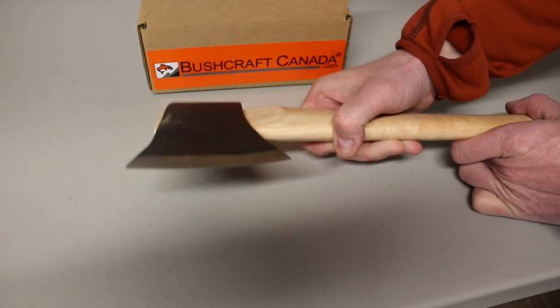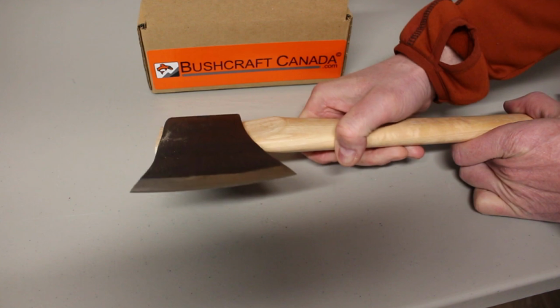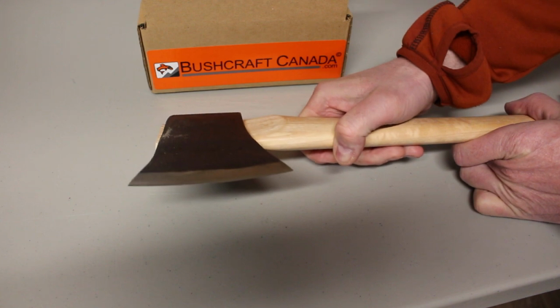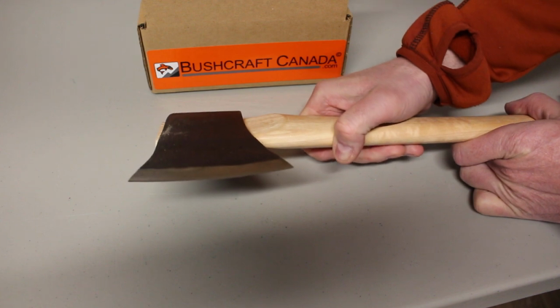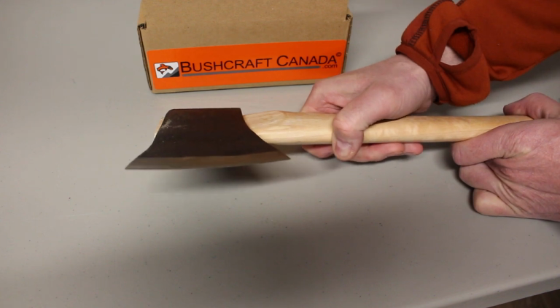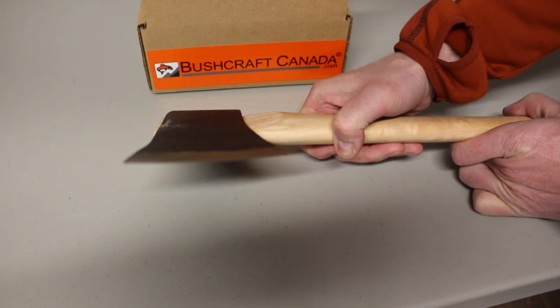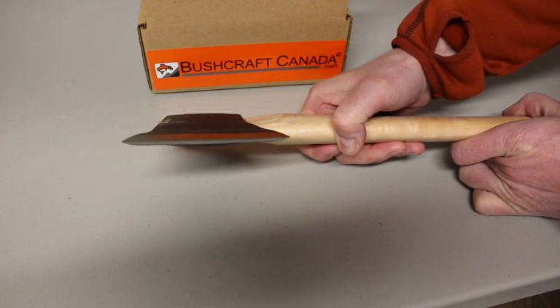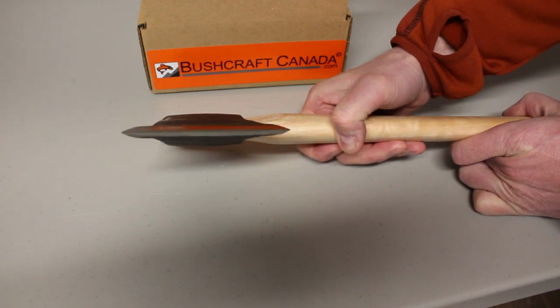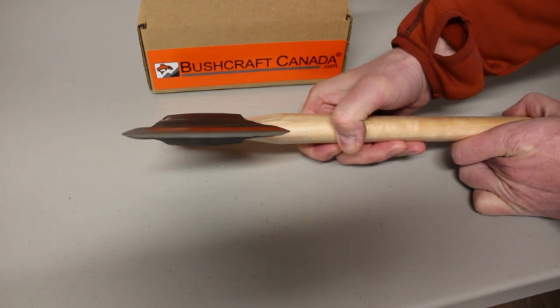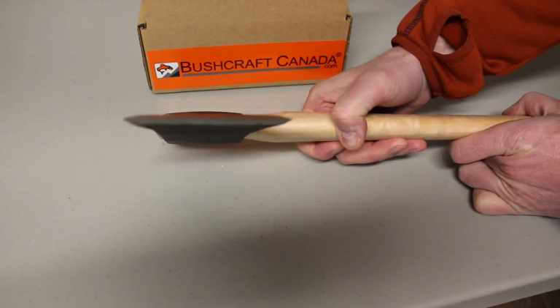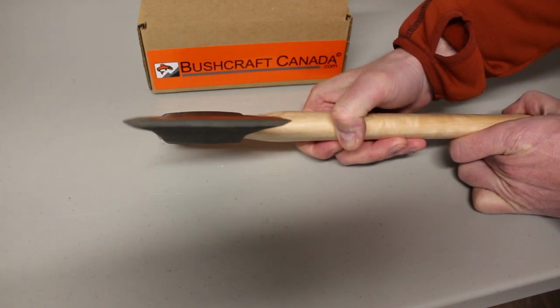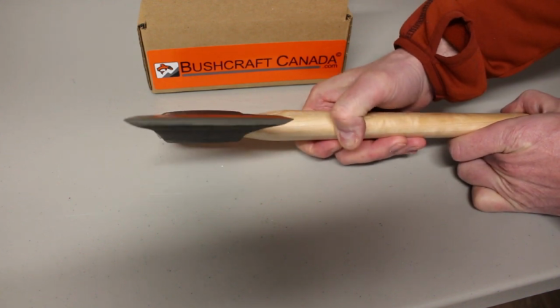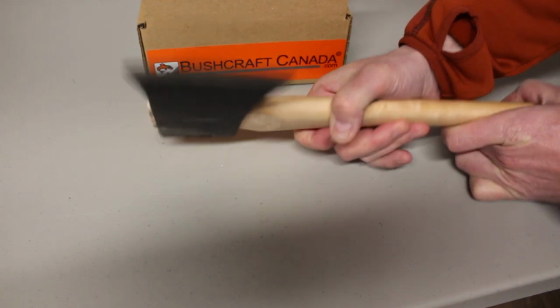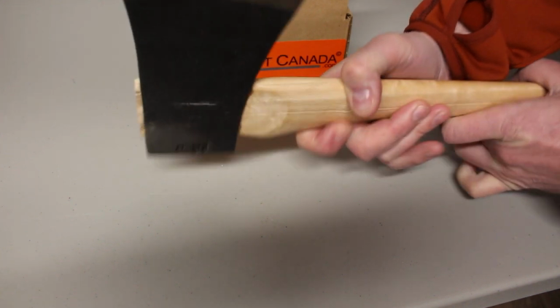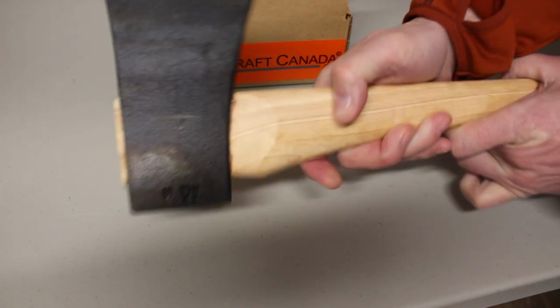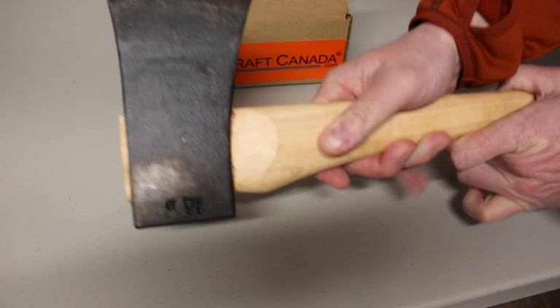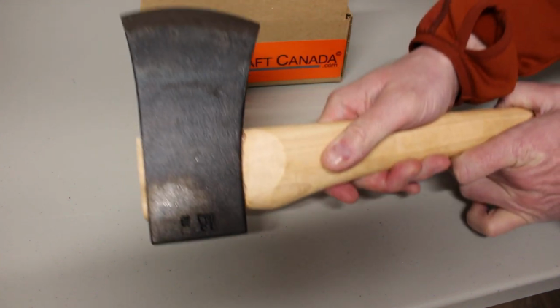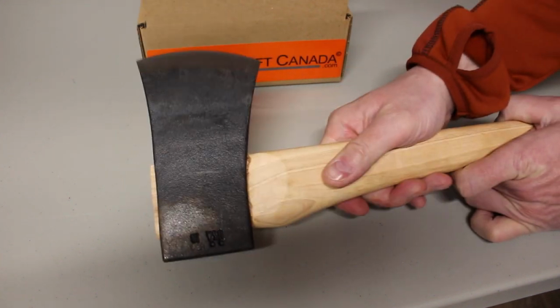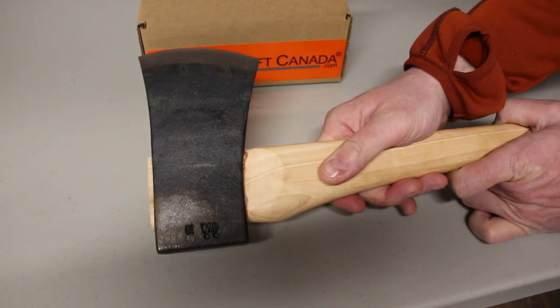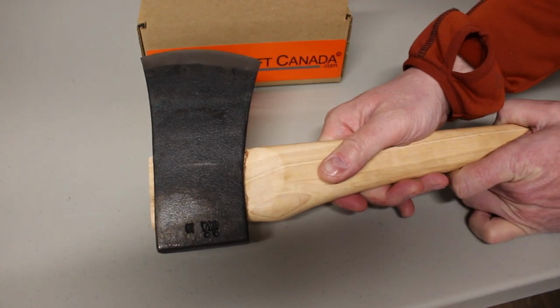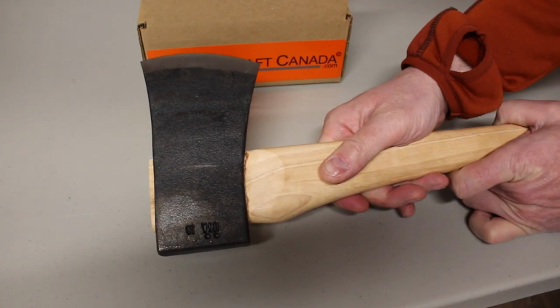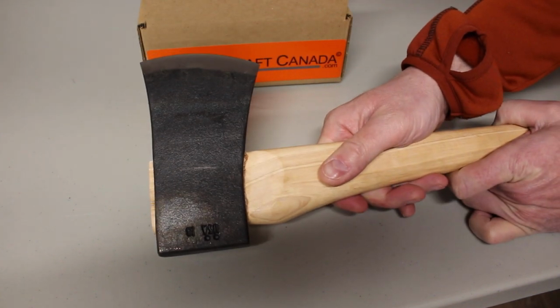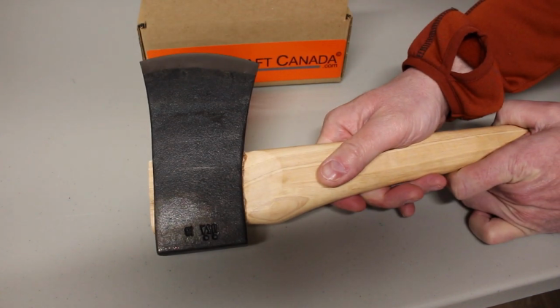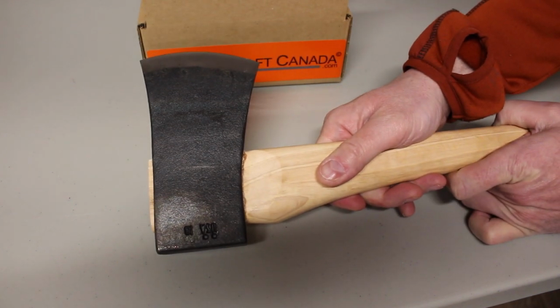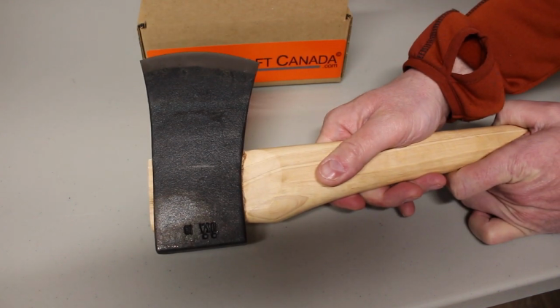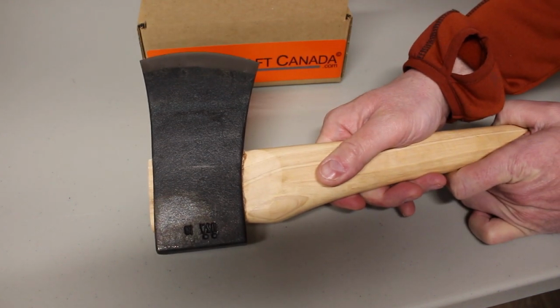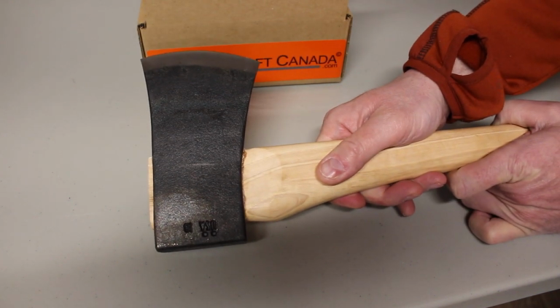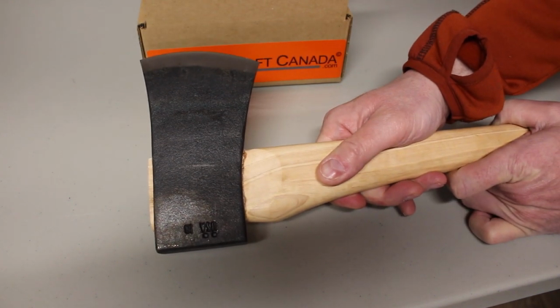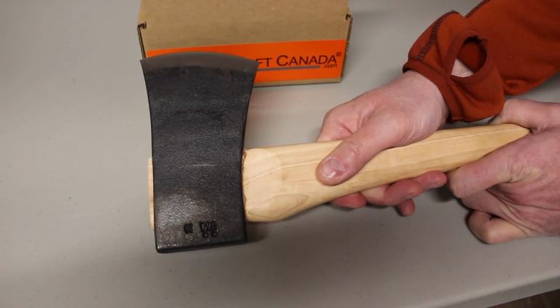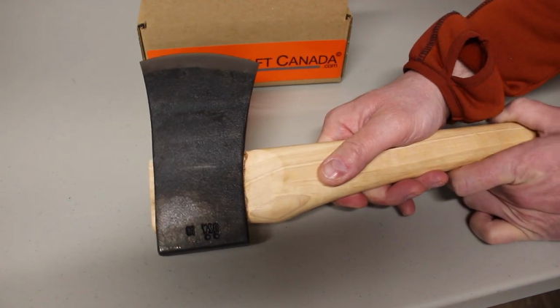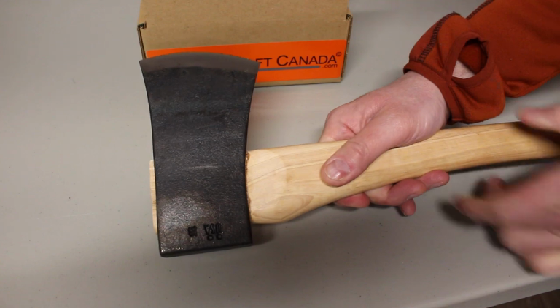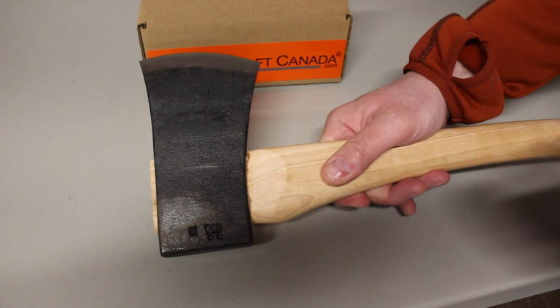You can see them on our site bushcraftcanada.com under Council Tool axes. And as always, if you need more information, just email me at paul@bushcraftcanada.com.